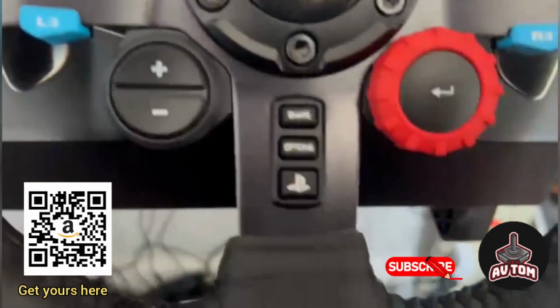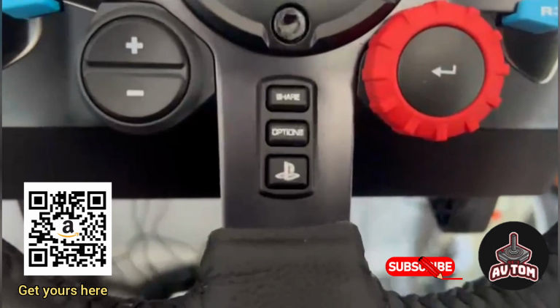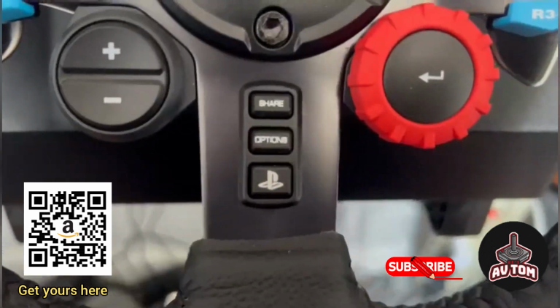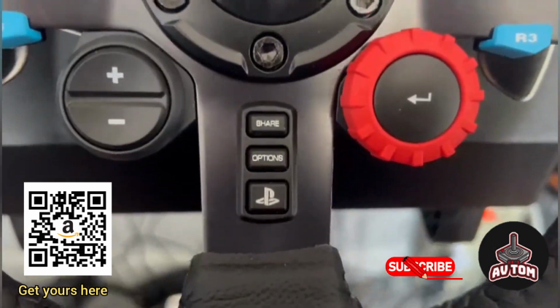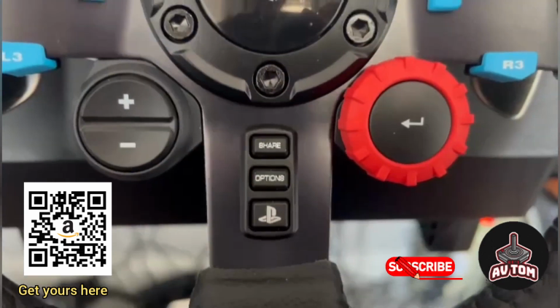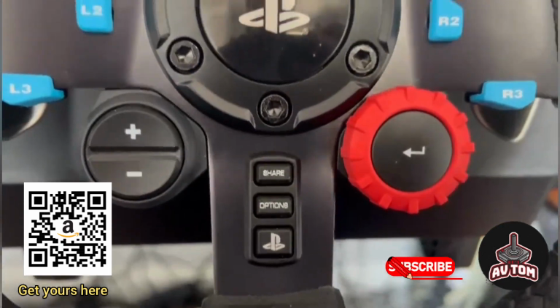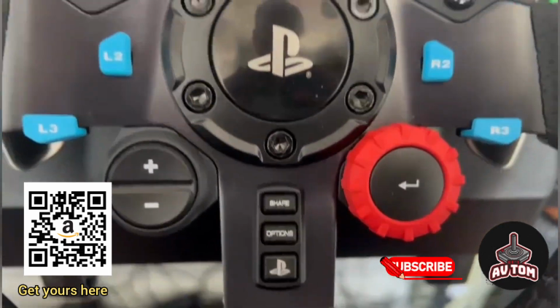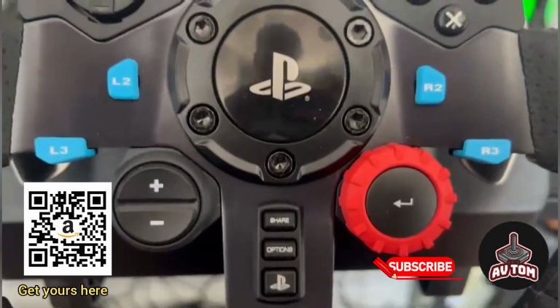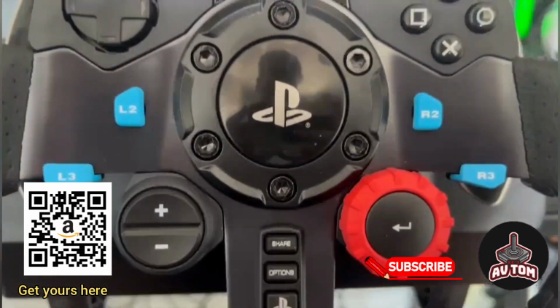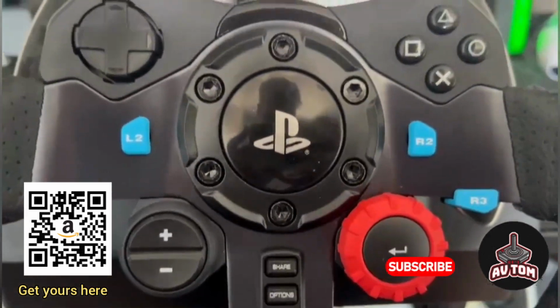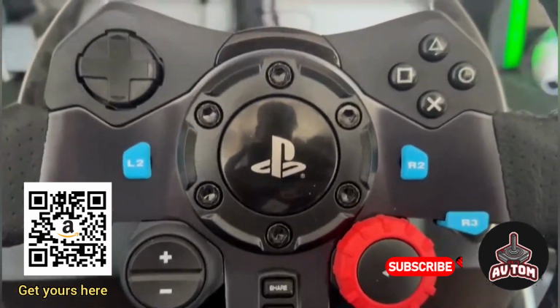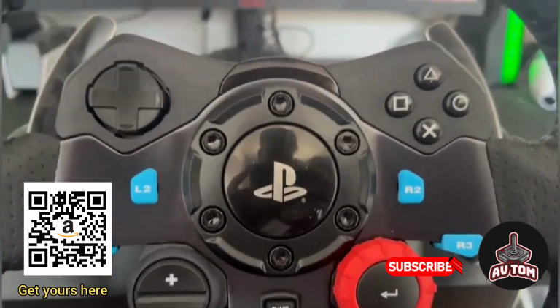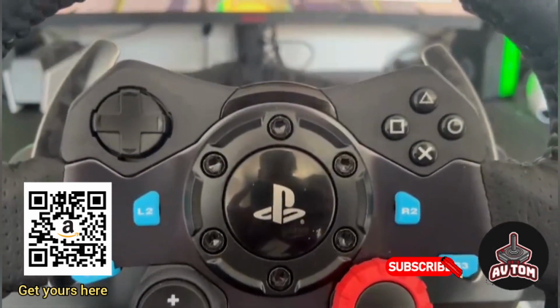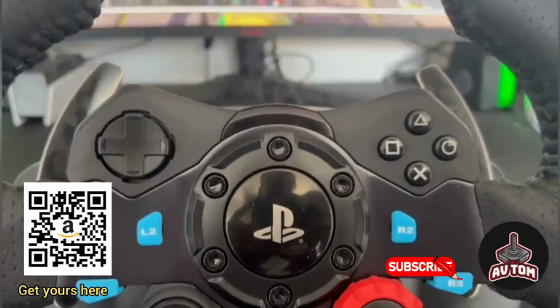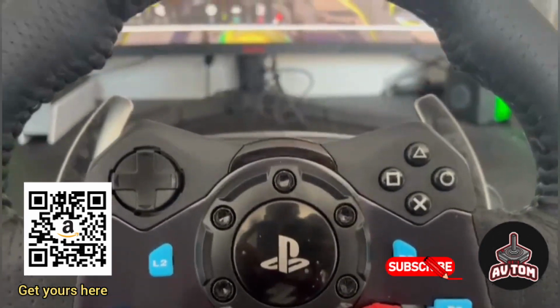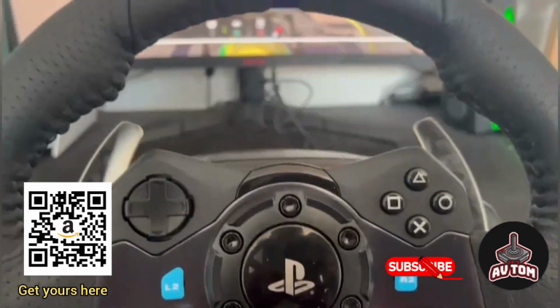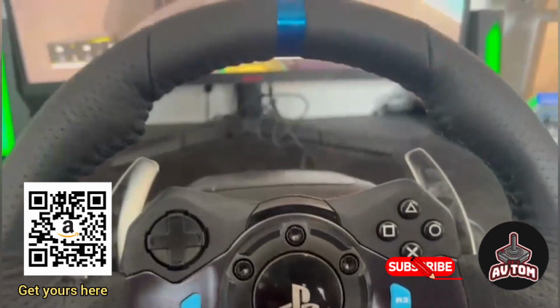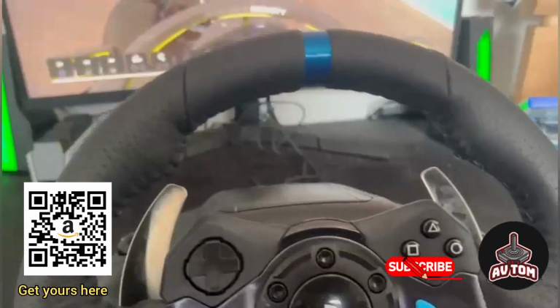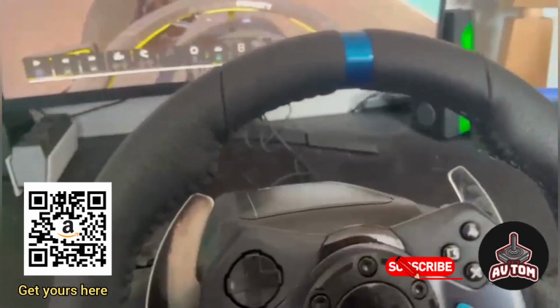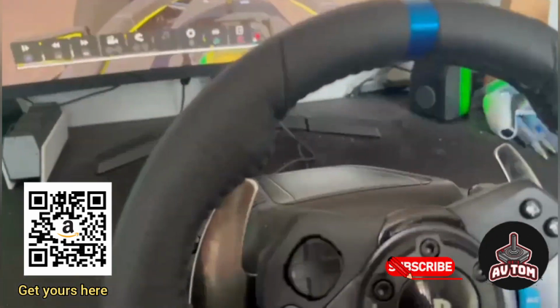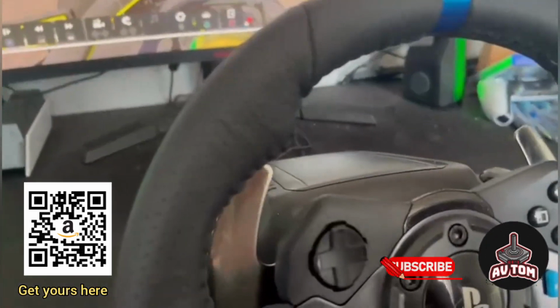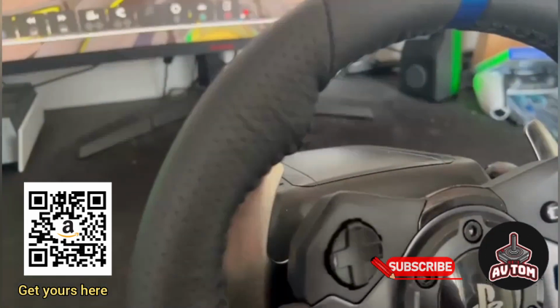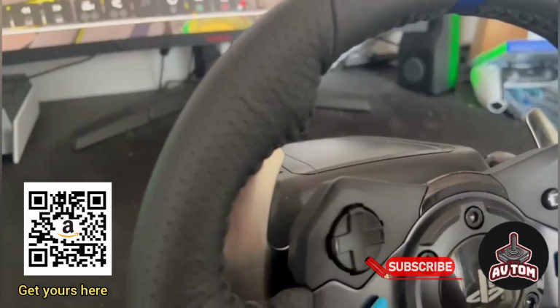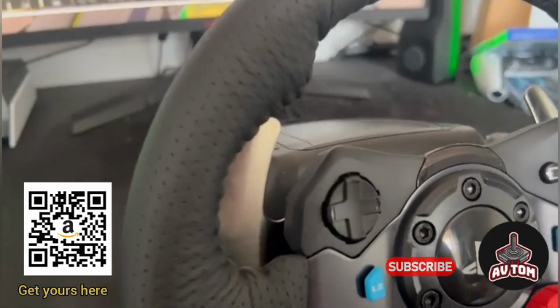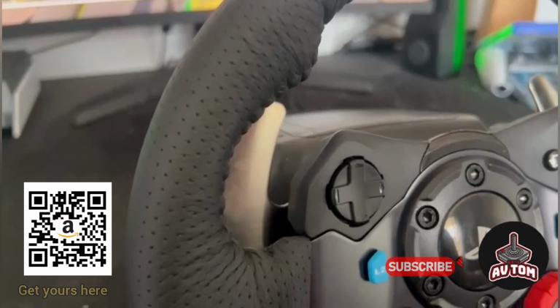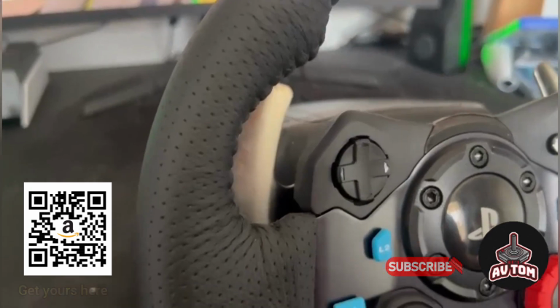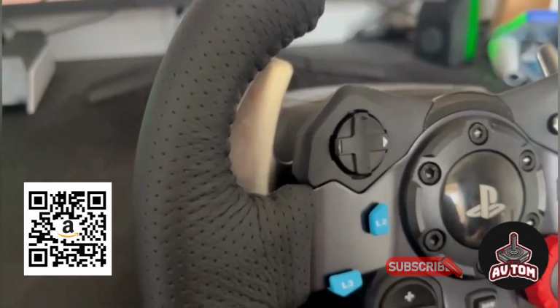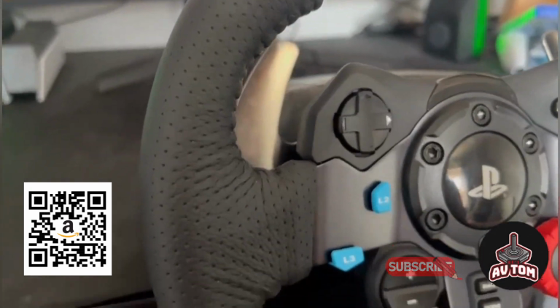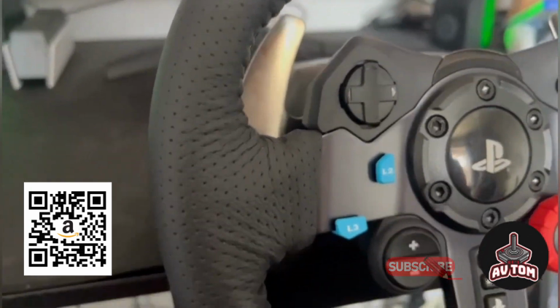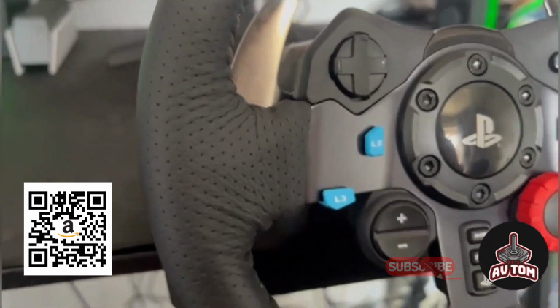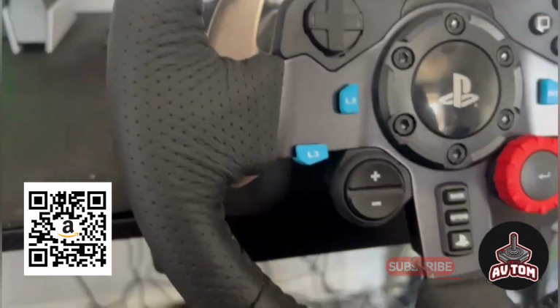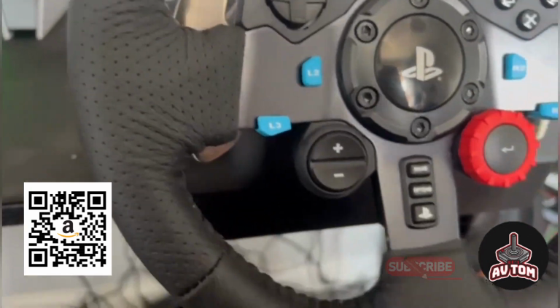Scan the QR code to get a 27% discount when you purchase this steering wheel. Thanks for watching, please subscribe.